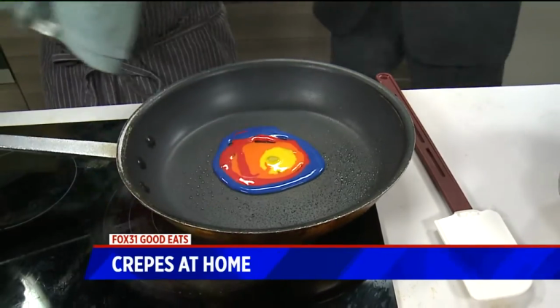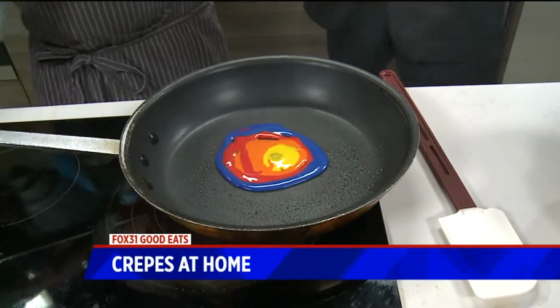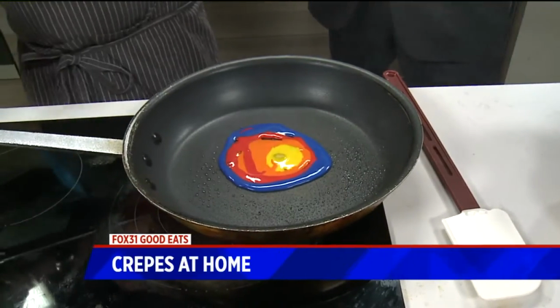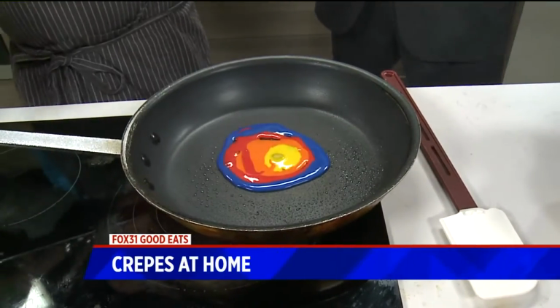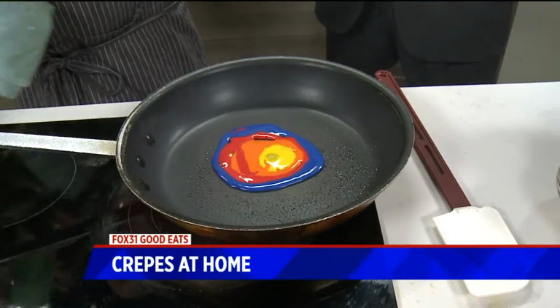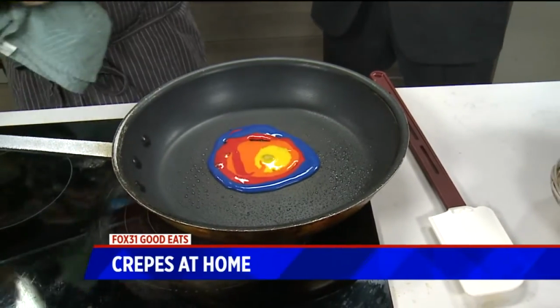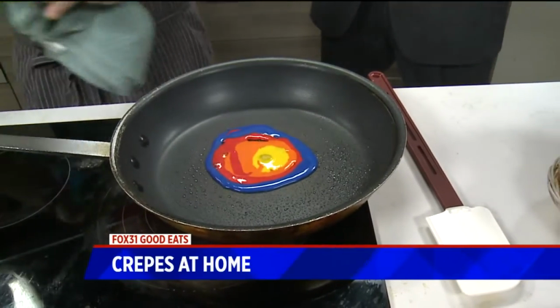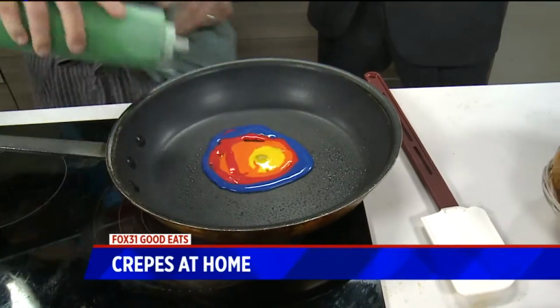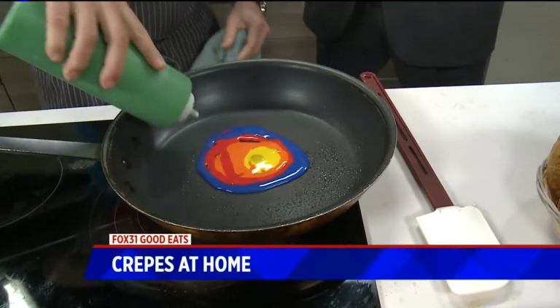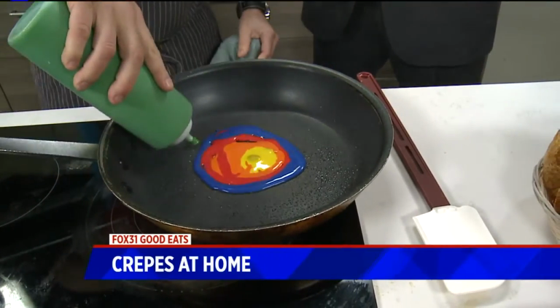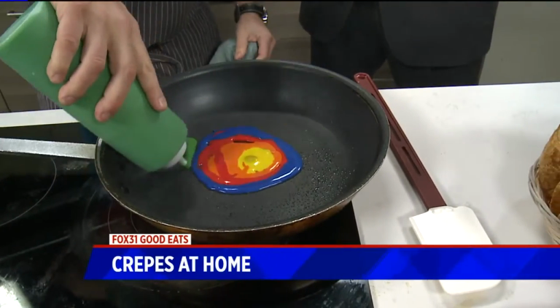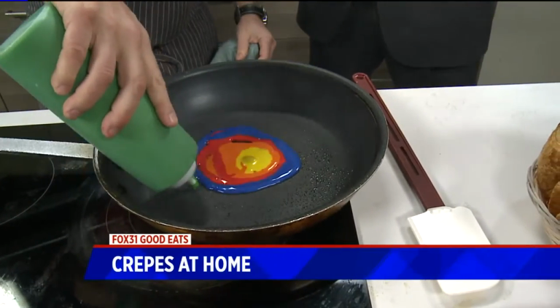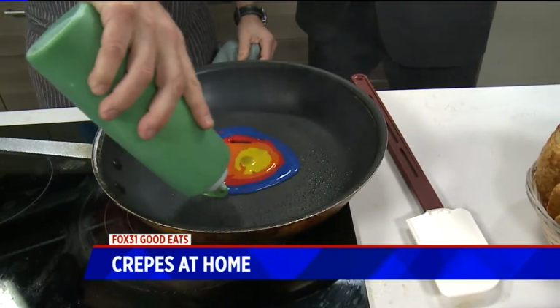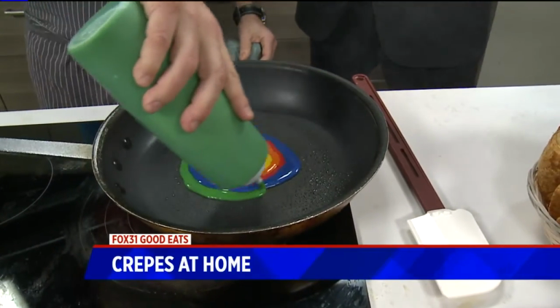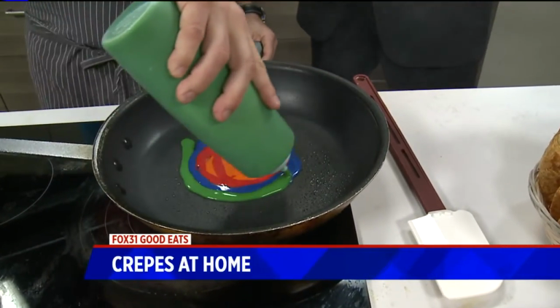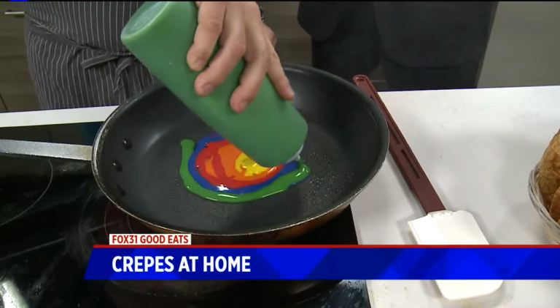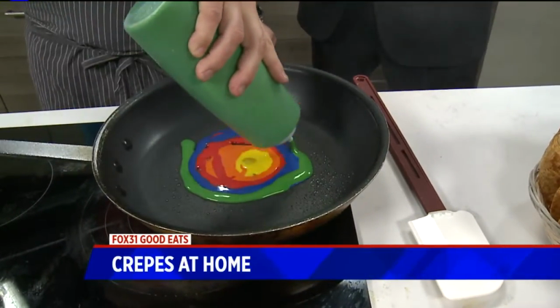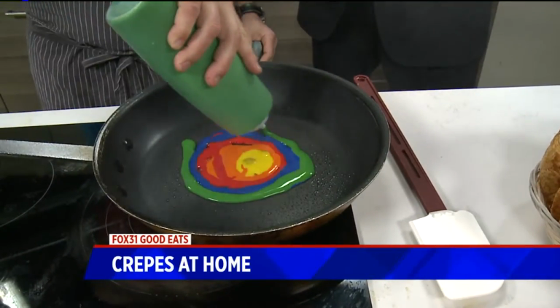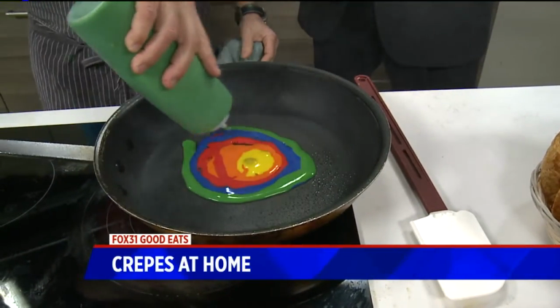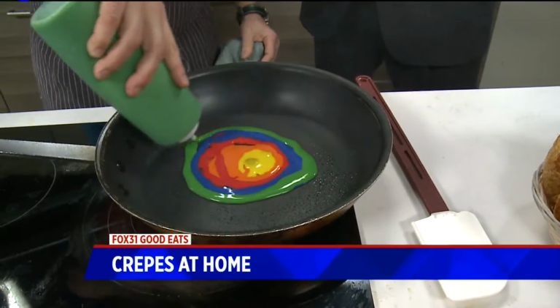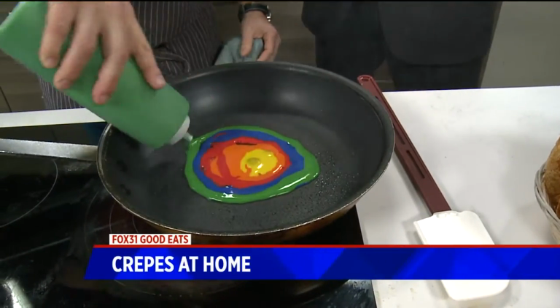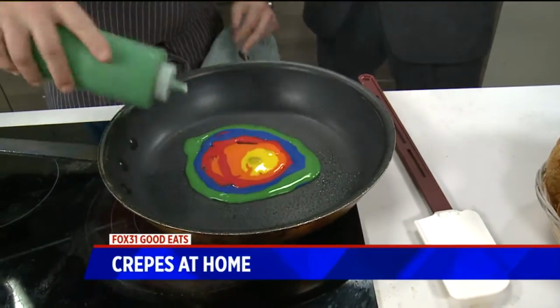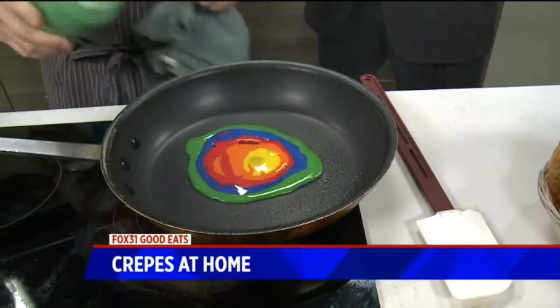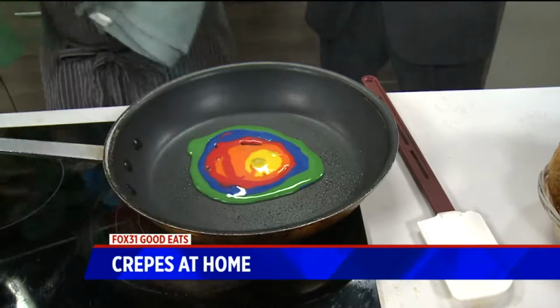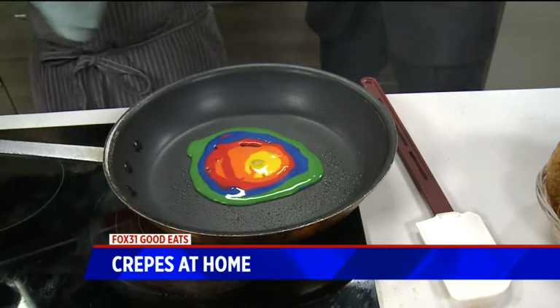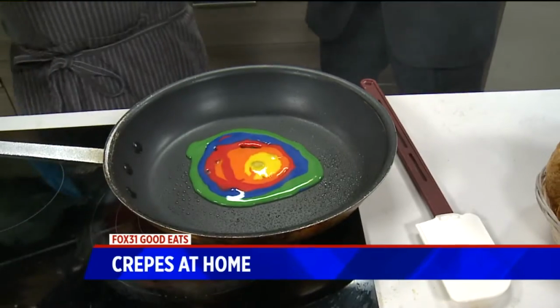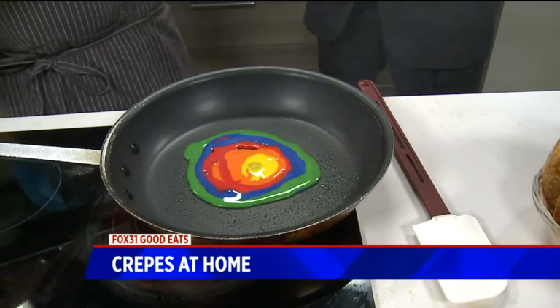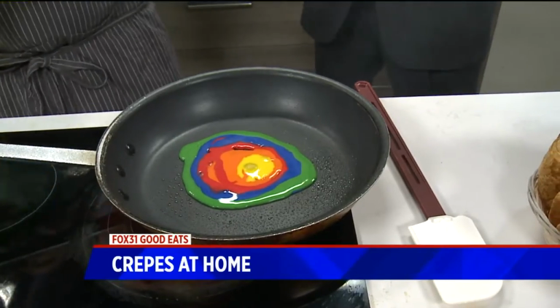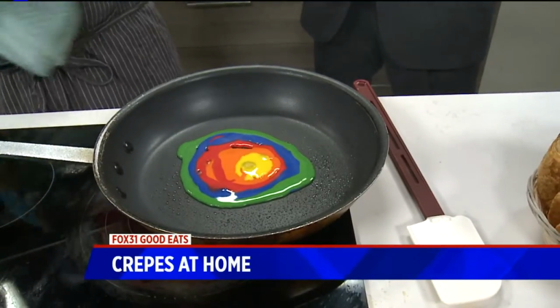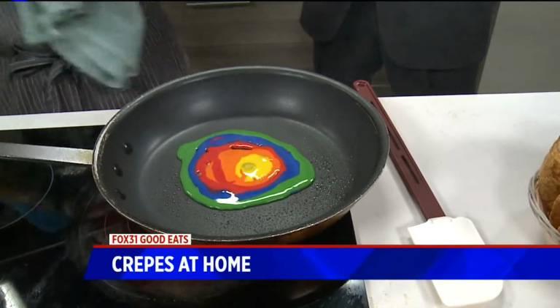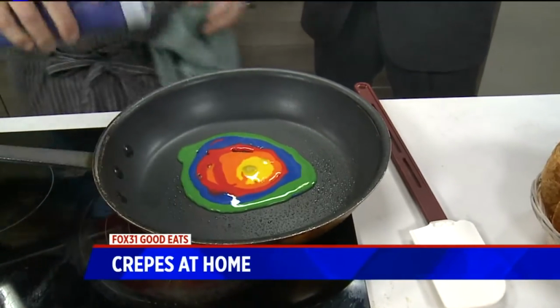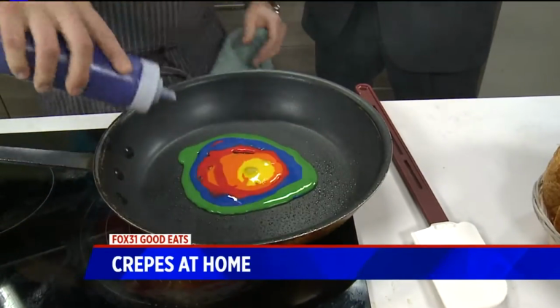So these are obviously colored — but what is this? Is this just the batter? Just food coloring into the batter.